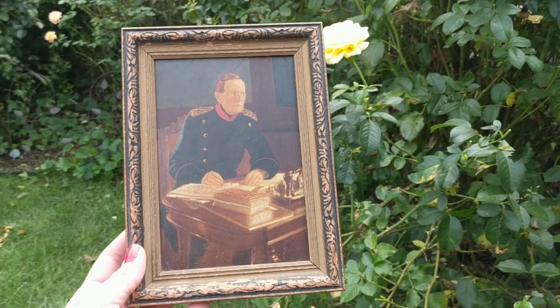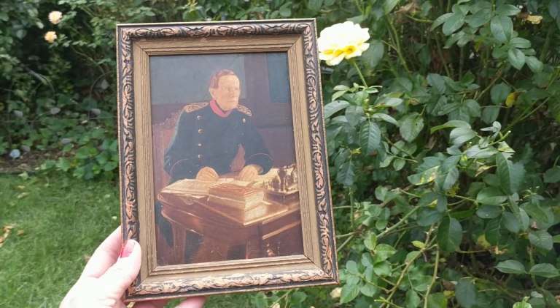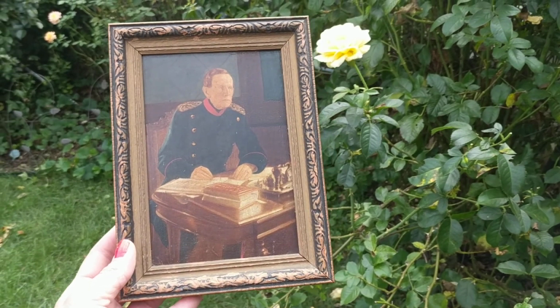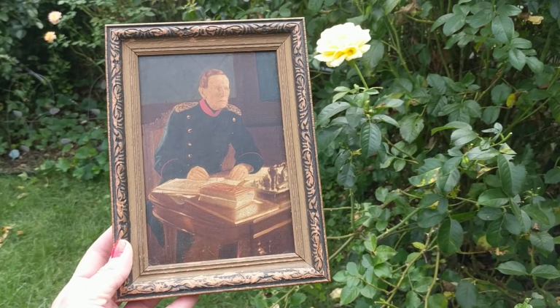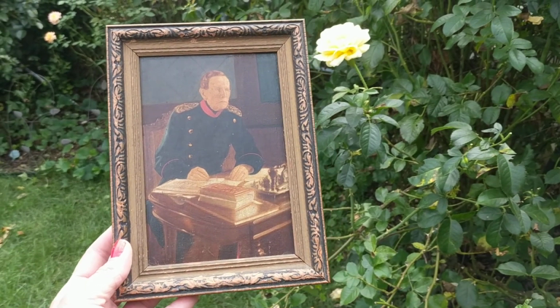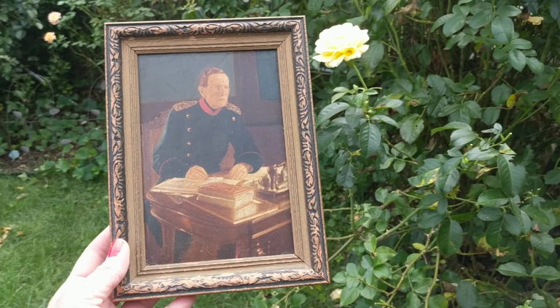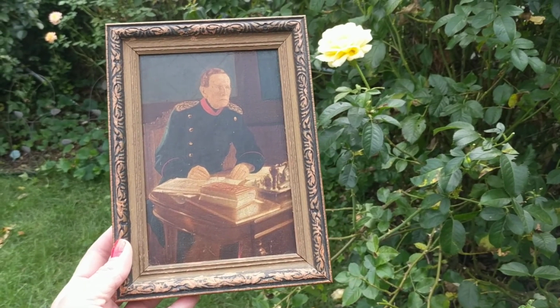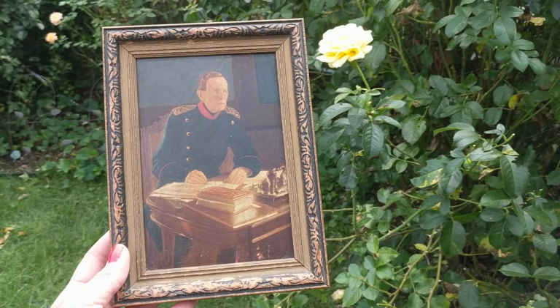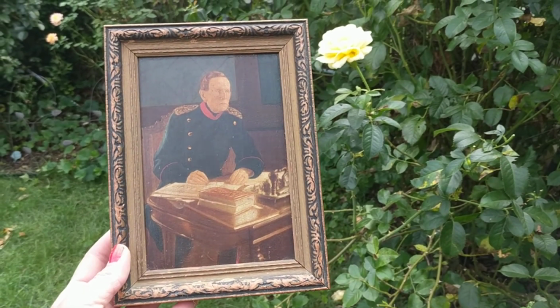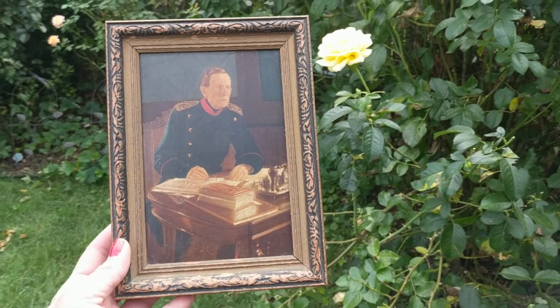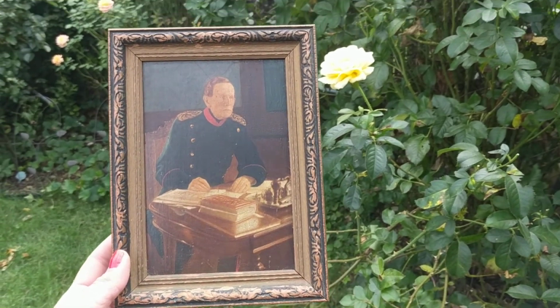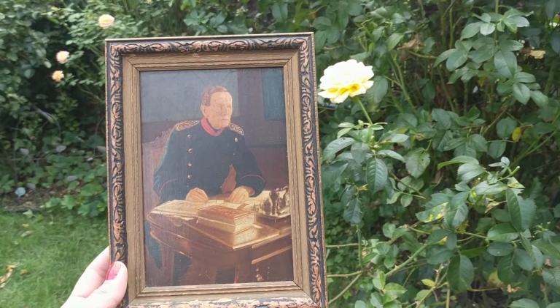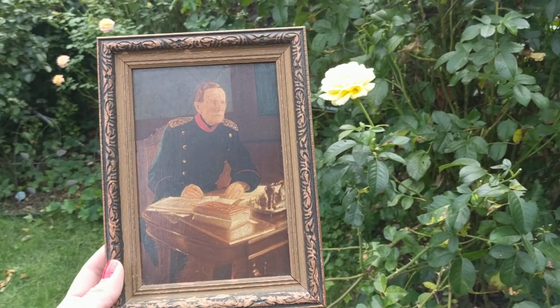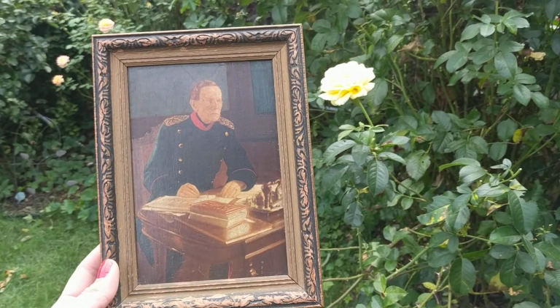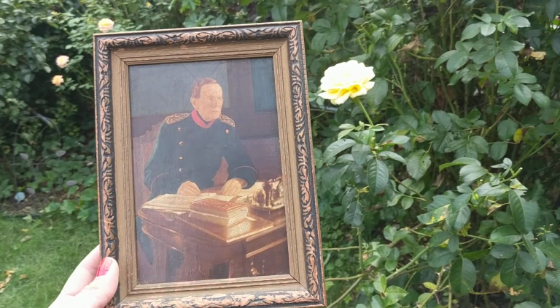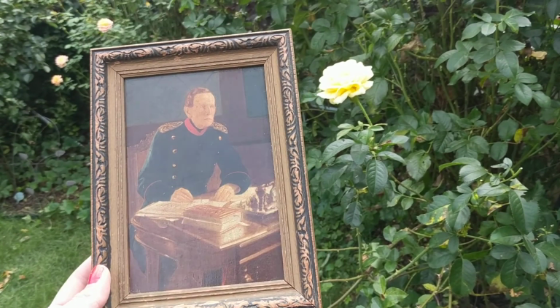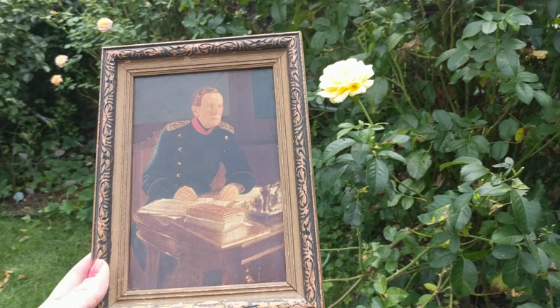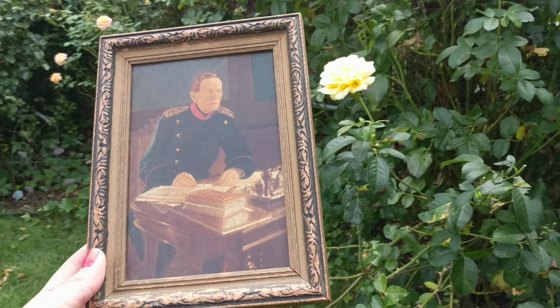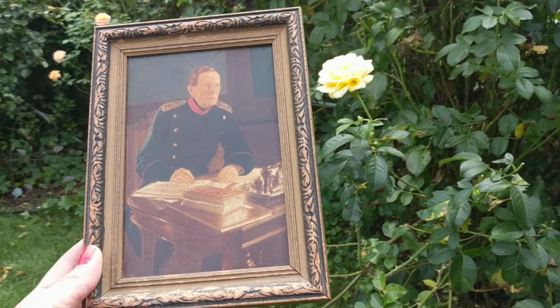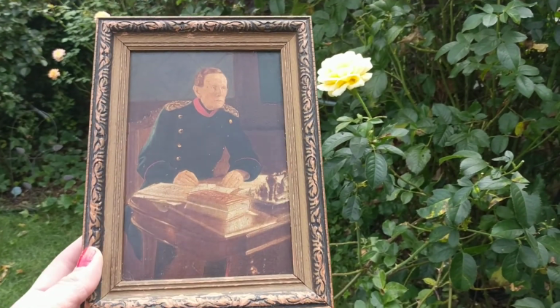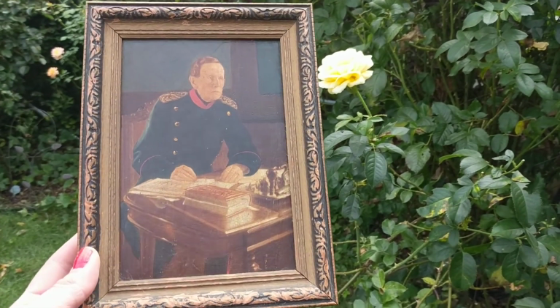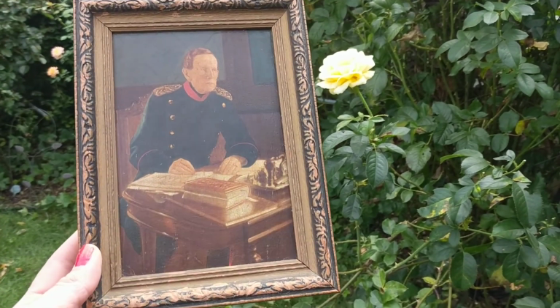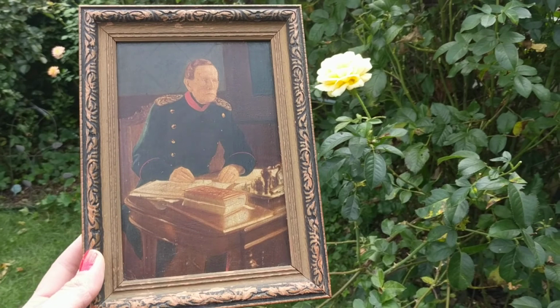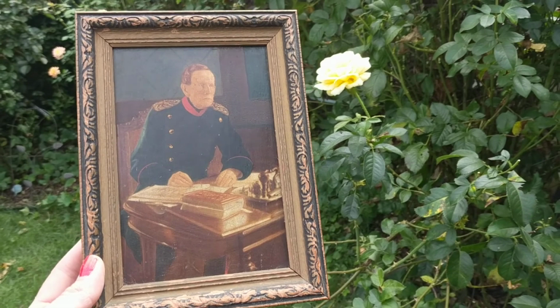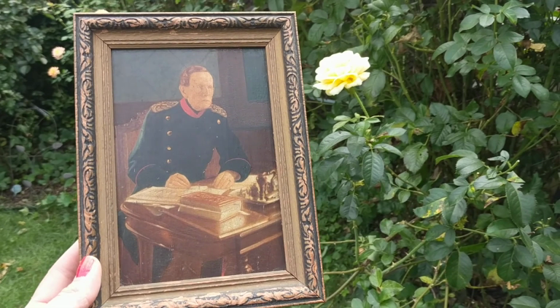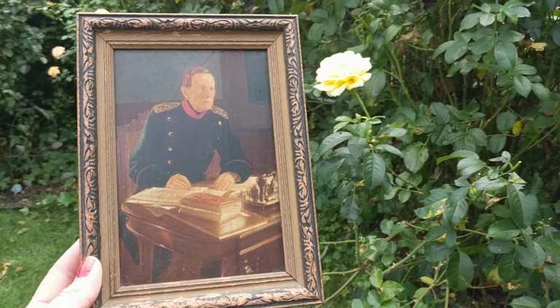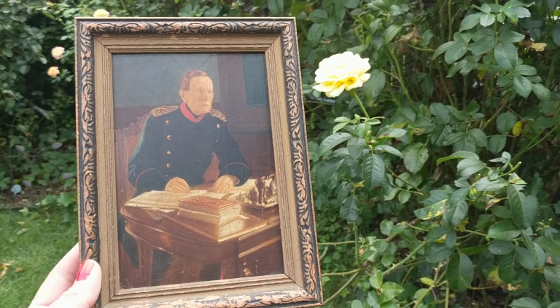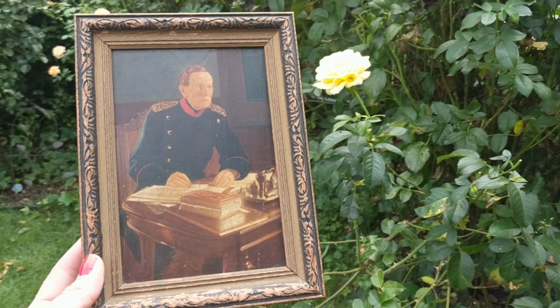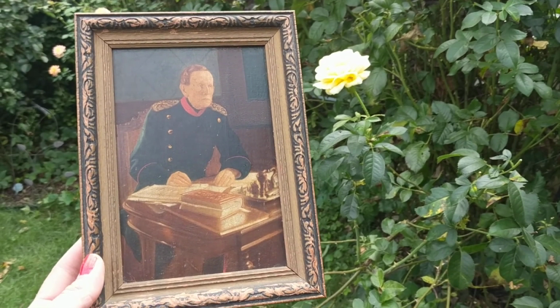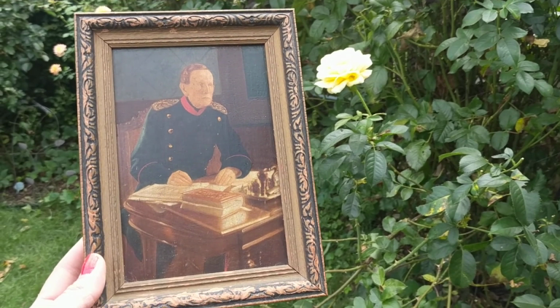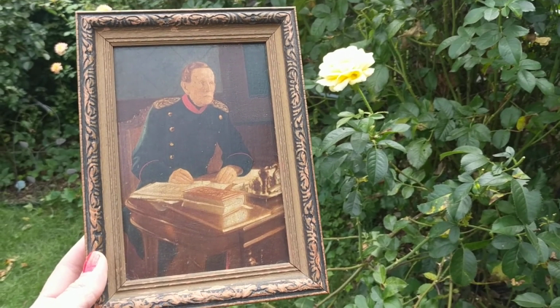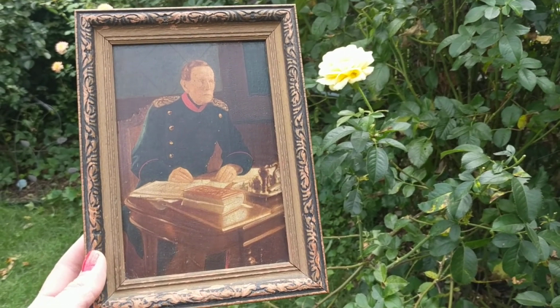It's Deanna from Futures Pass Boutique, and today I'm going to show you a painting on board that I recently acquired.